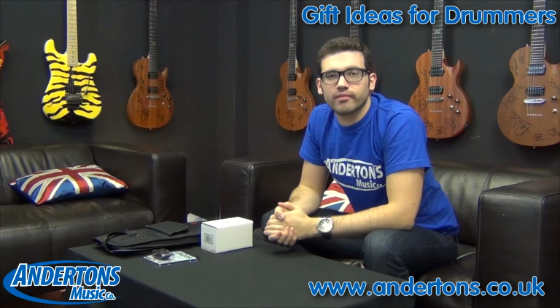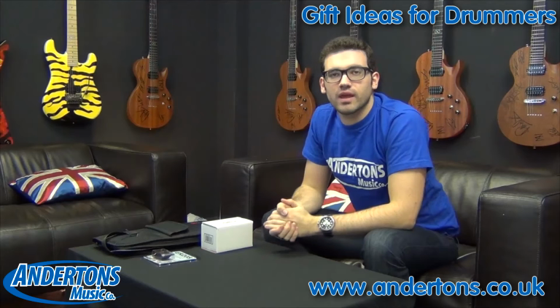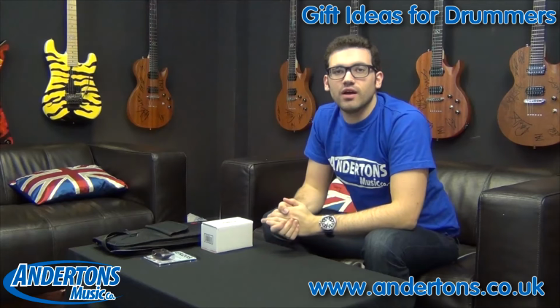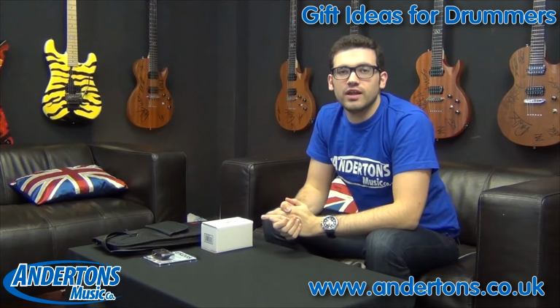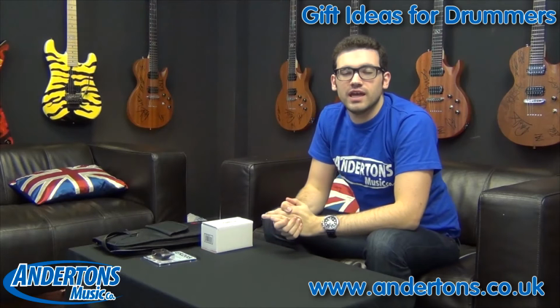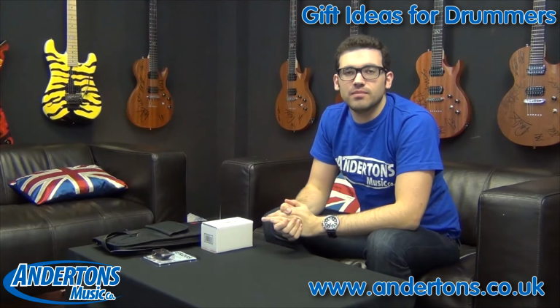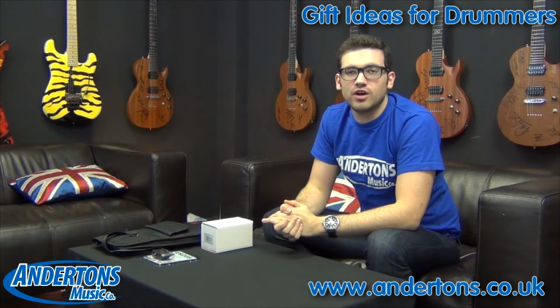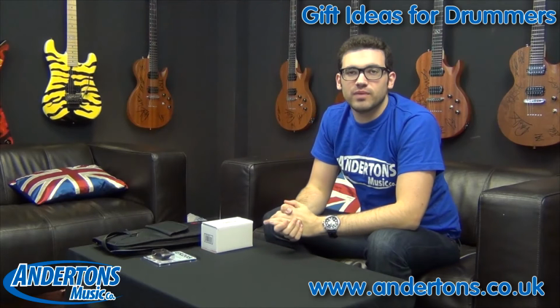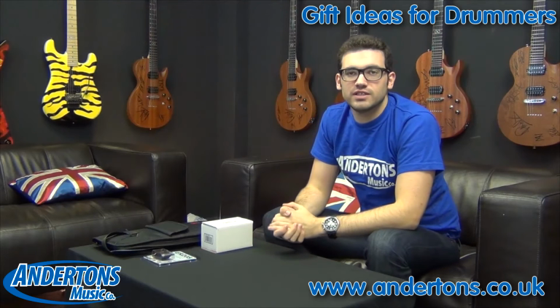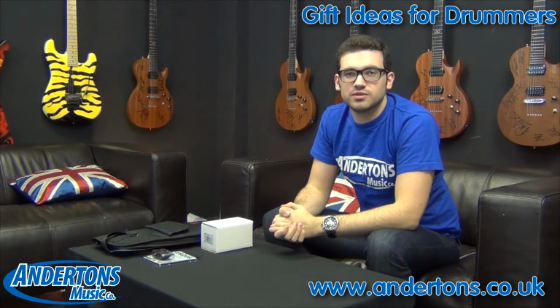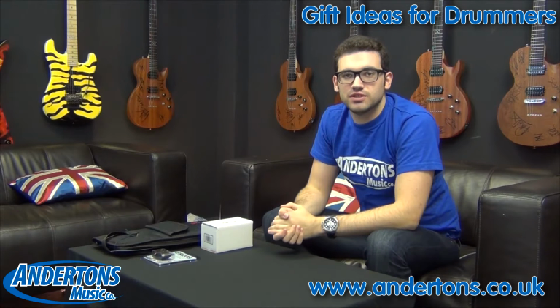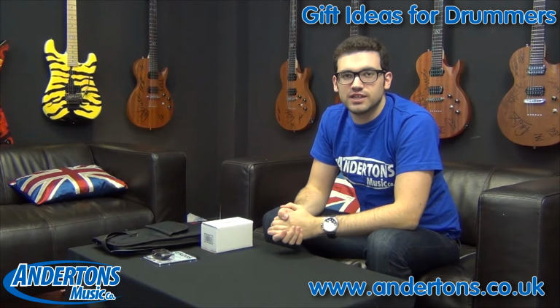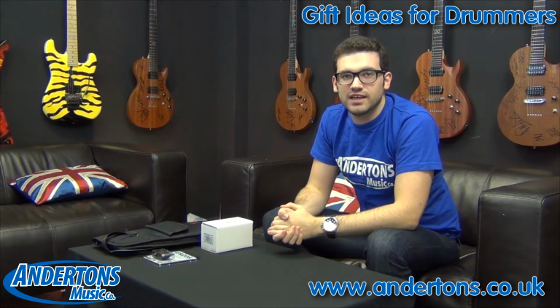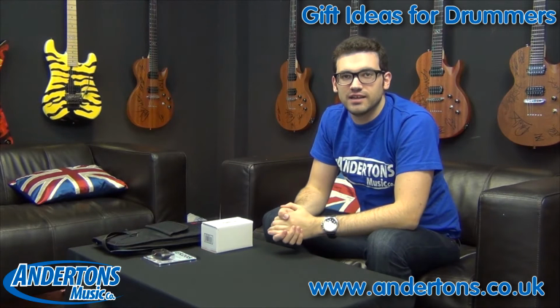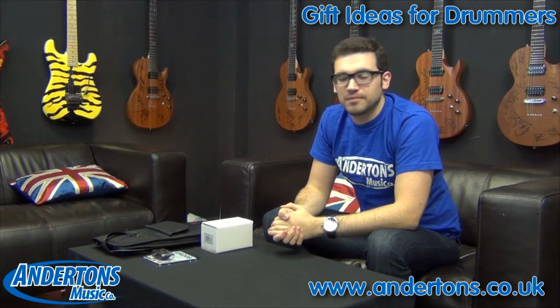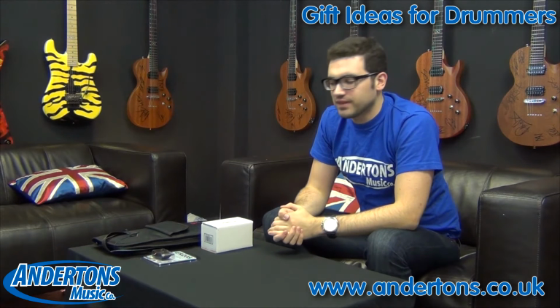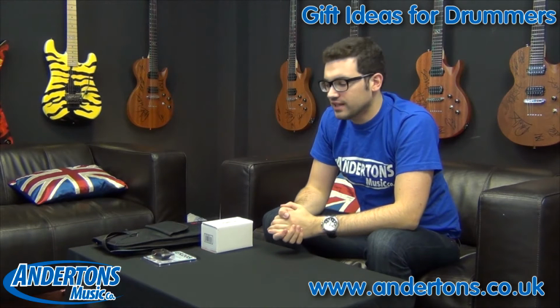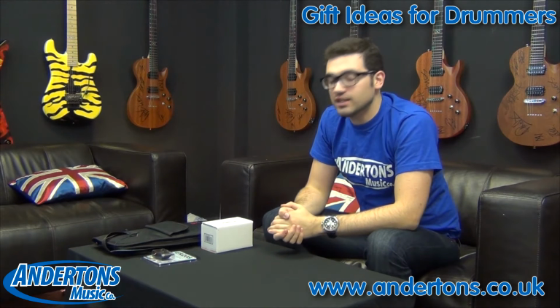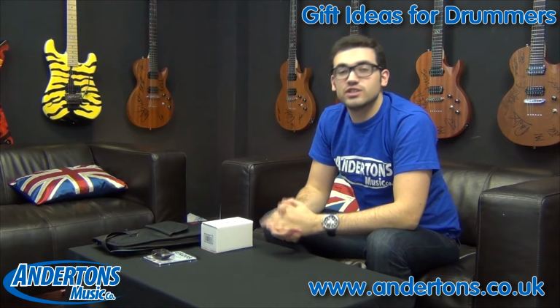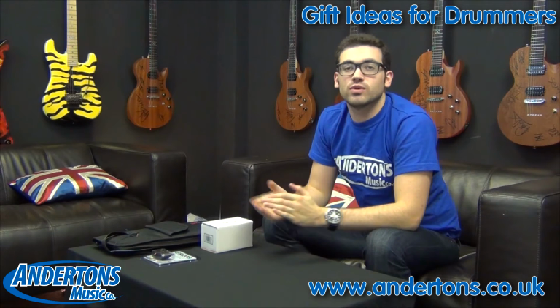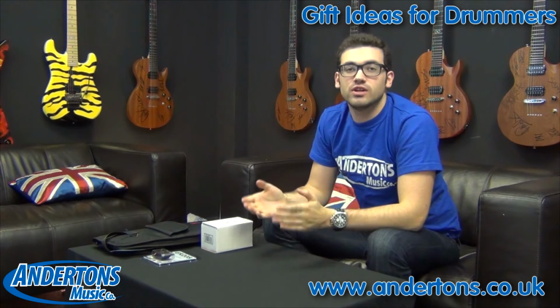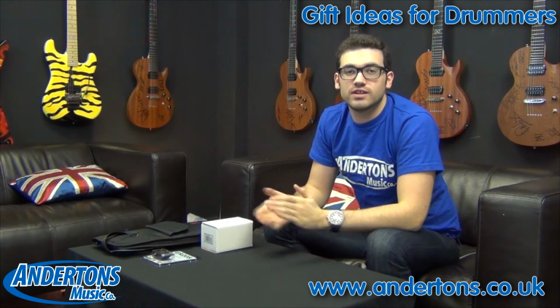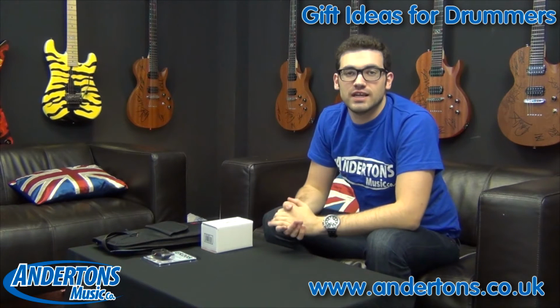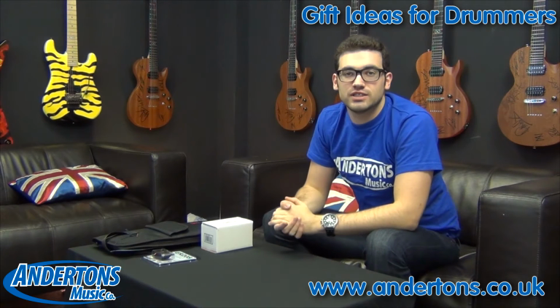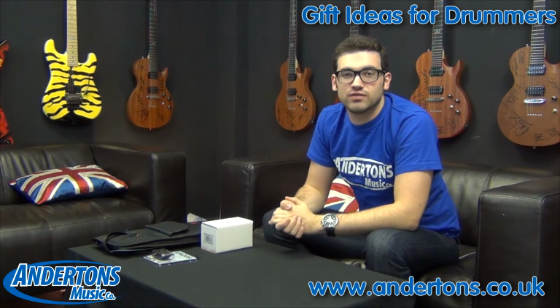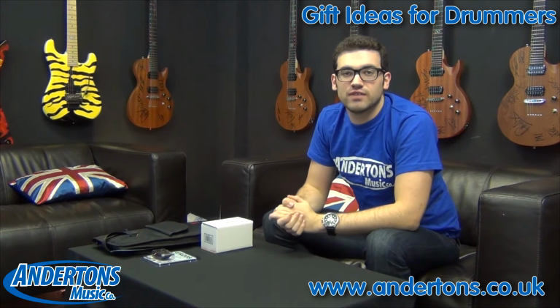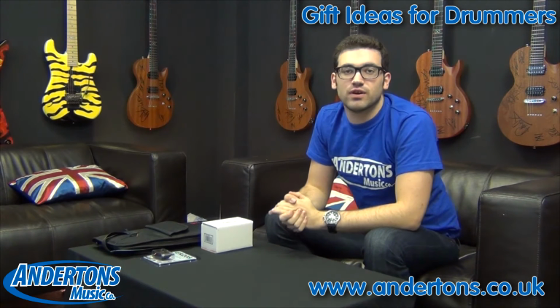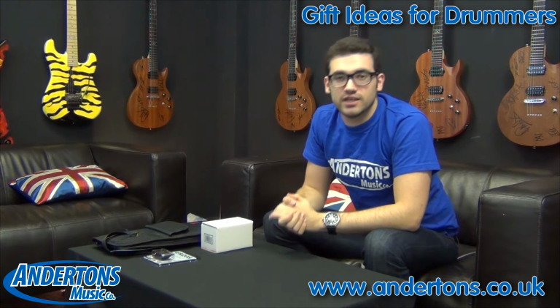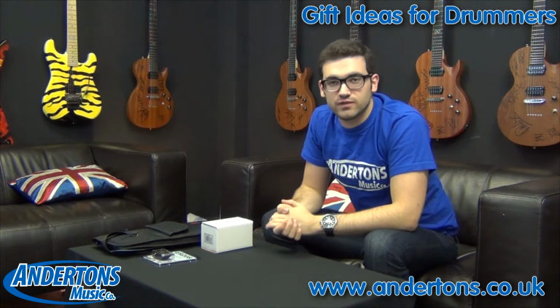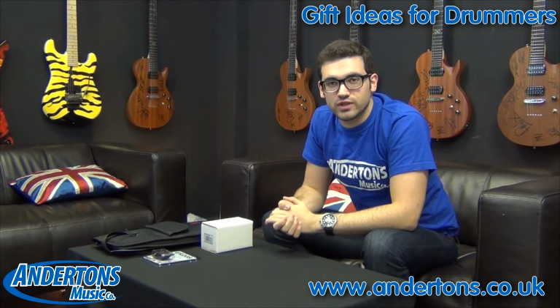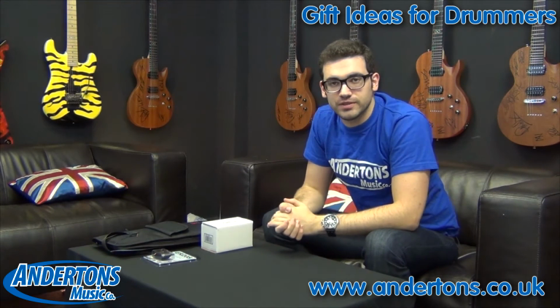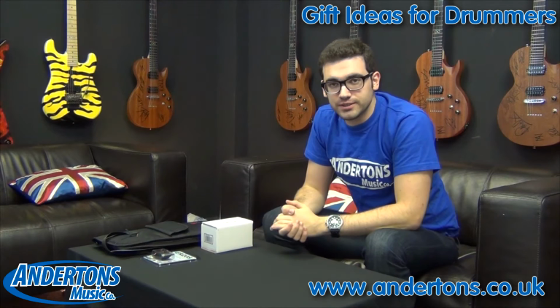Hi there, Marv Manderson's Music here and today I just want to look at a selection of gift ideas for drummers.